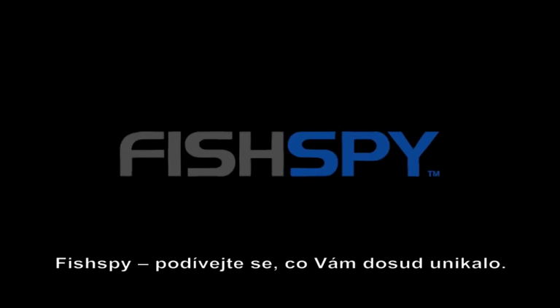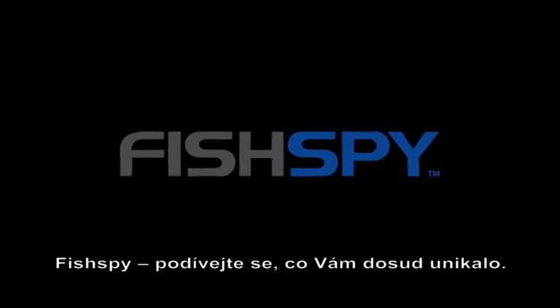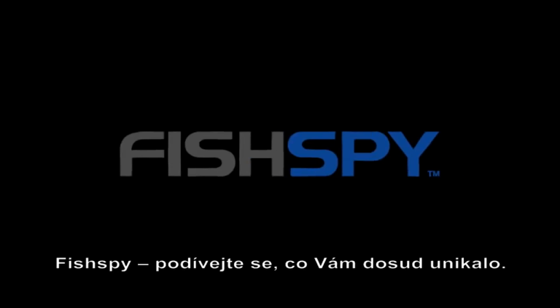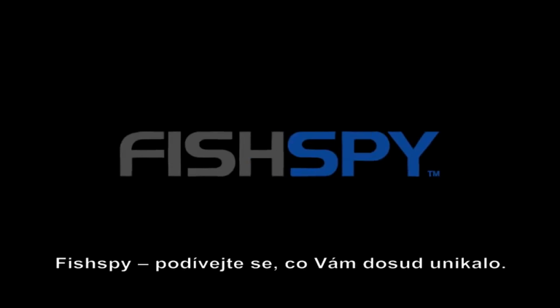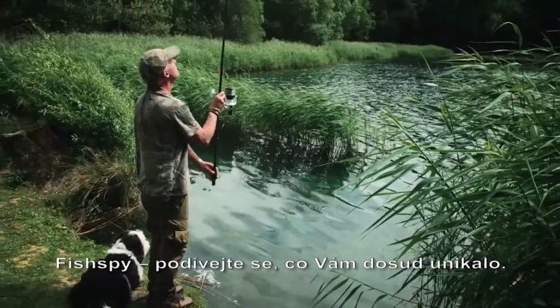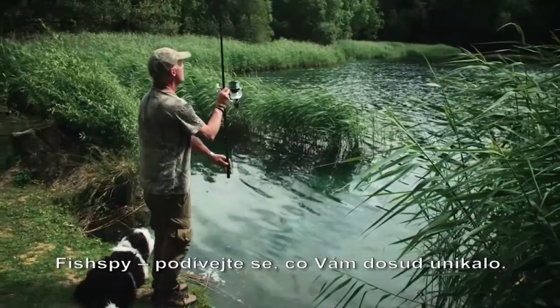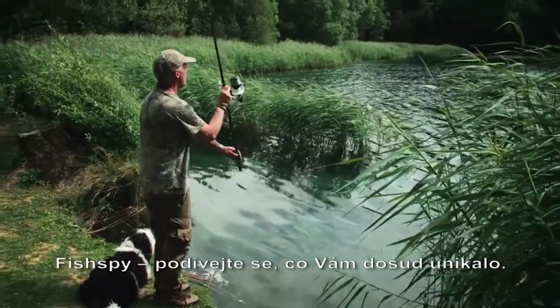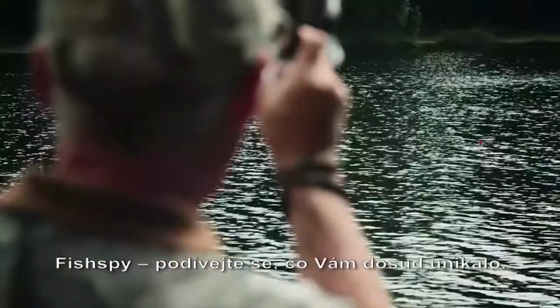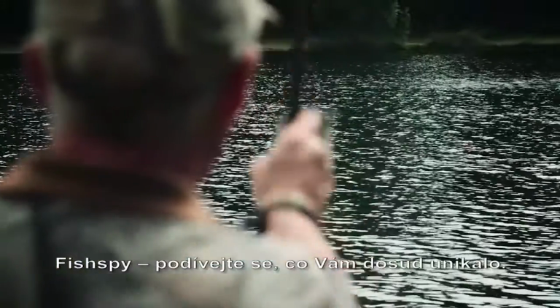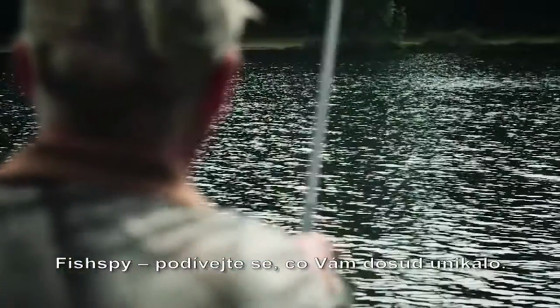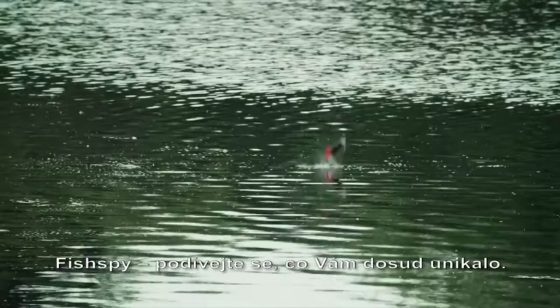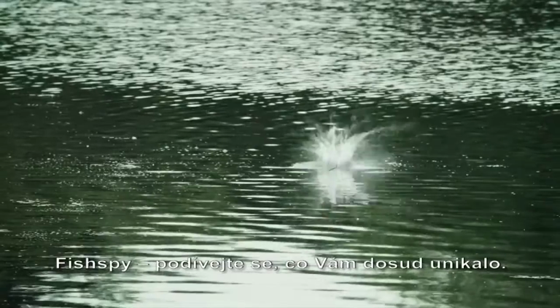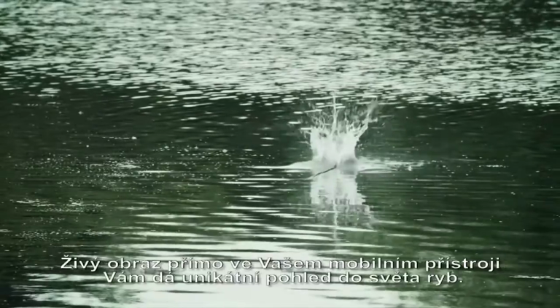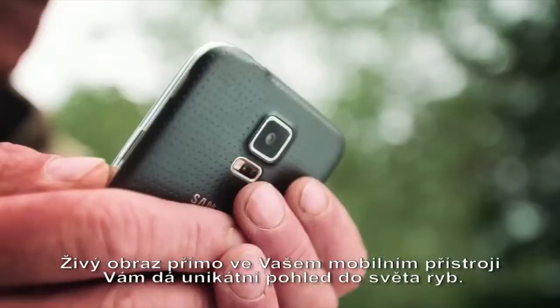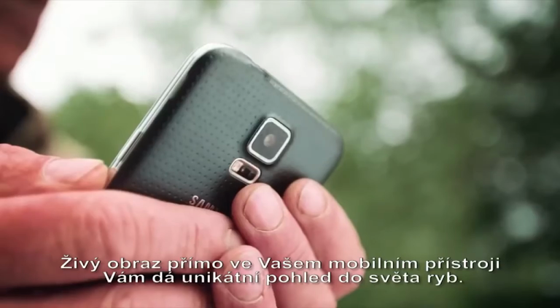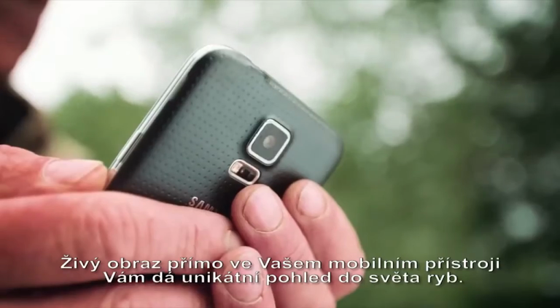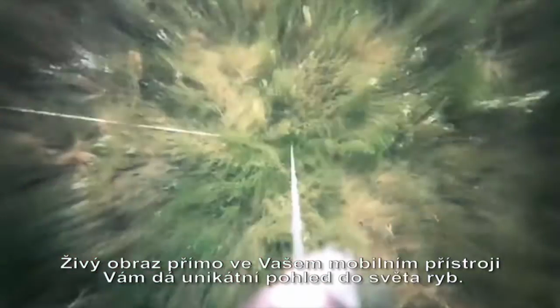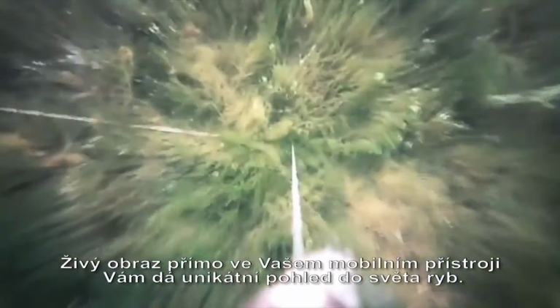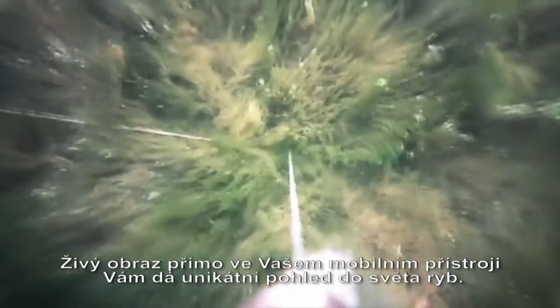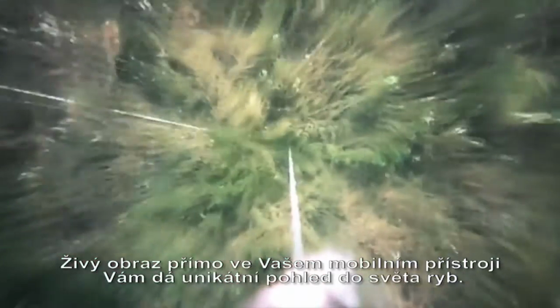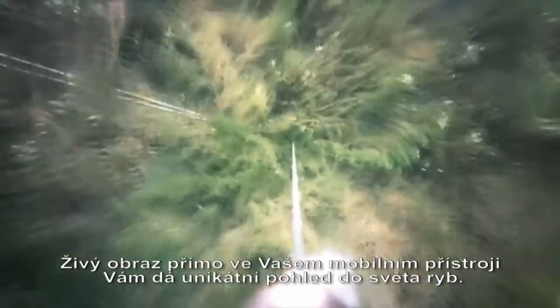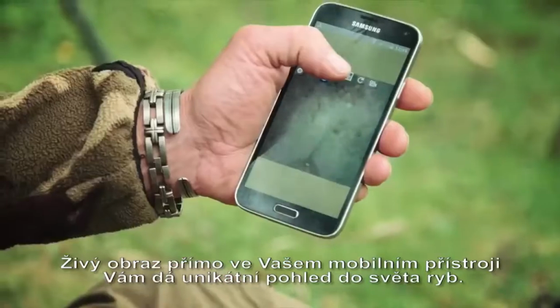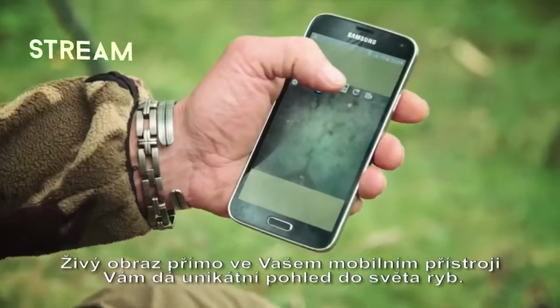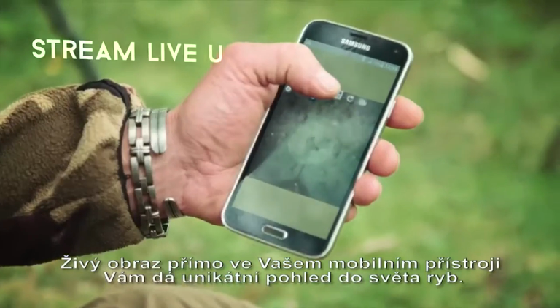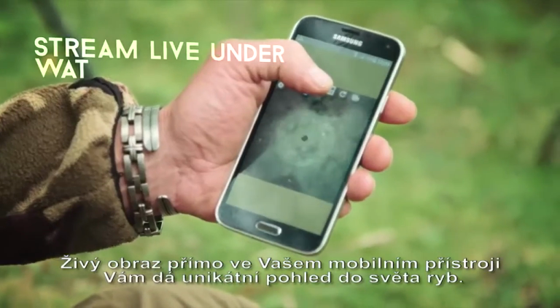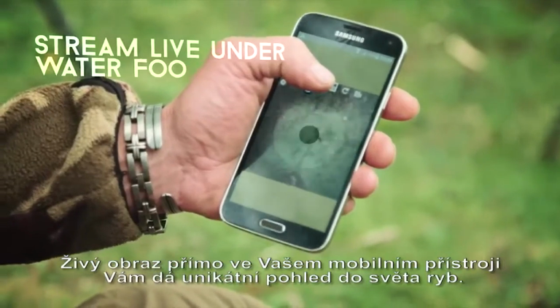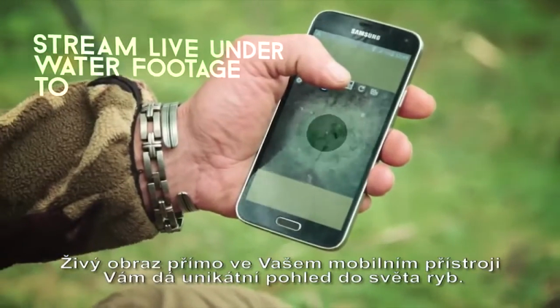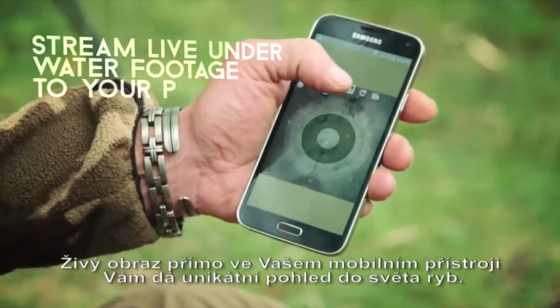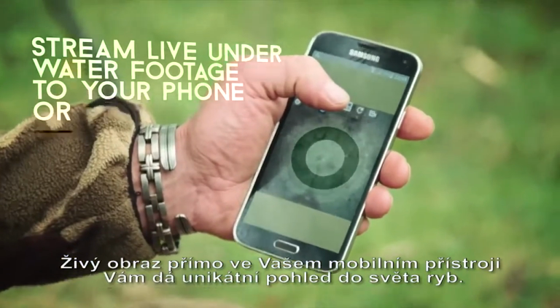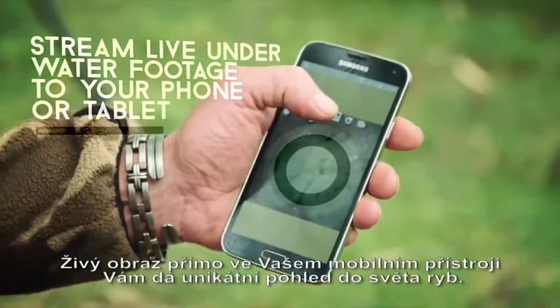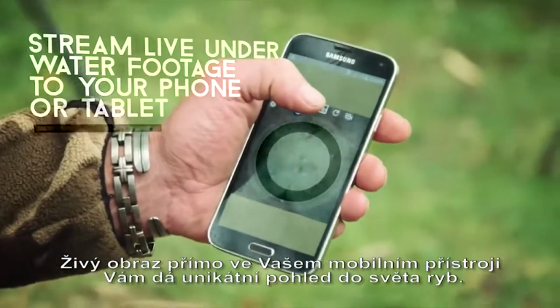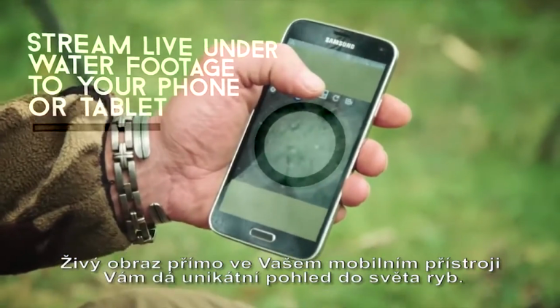FishSpy. See what you're missing. Live pictures straight to your mobile device, giving you a unique fisheye view.